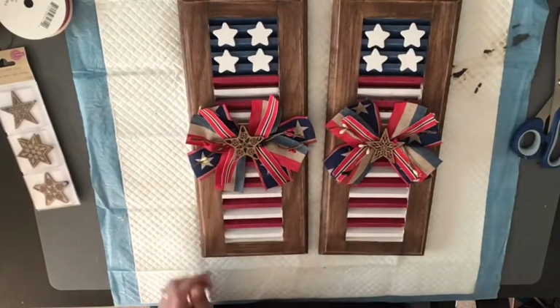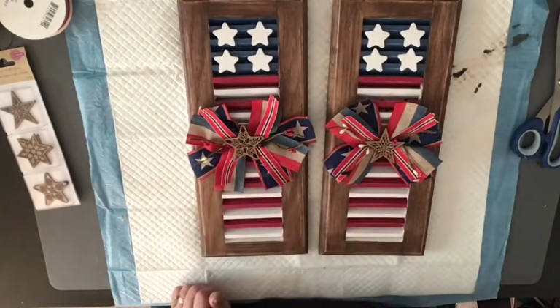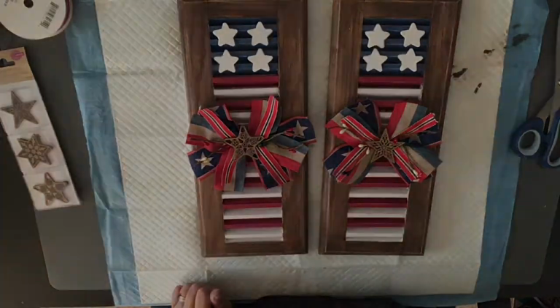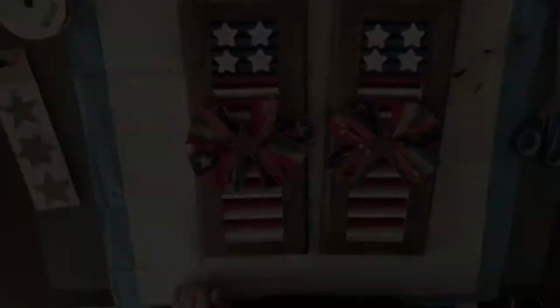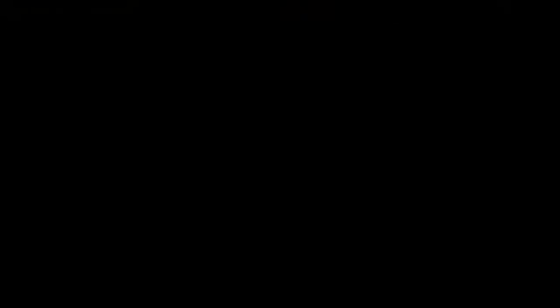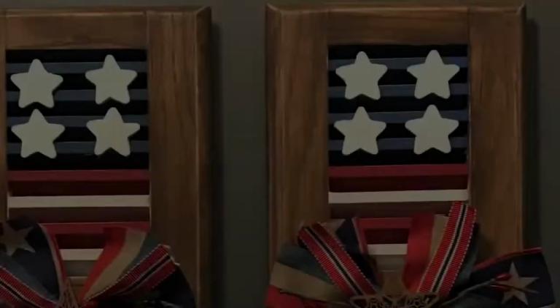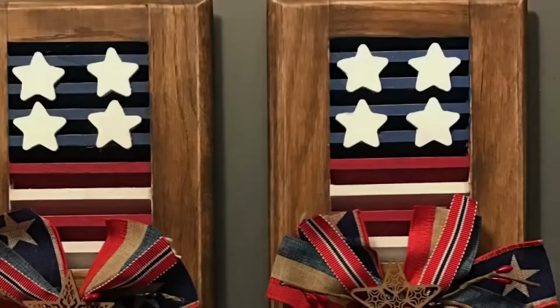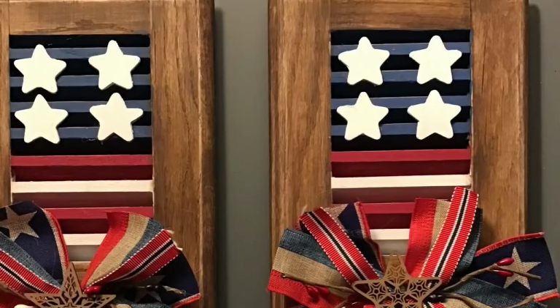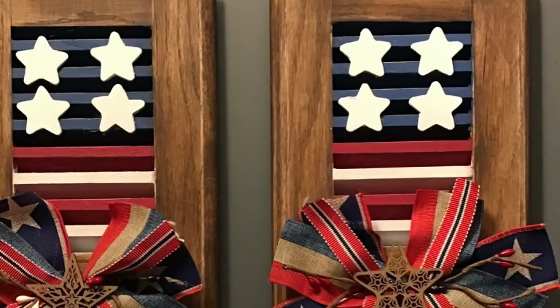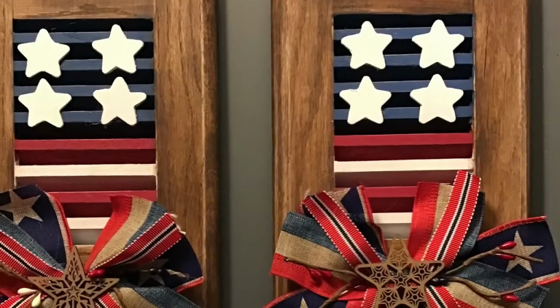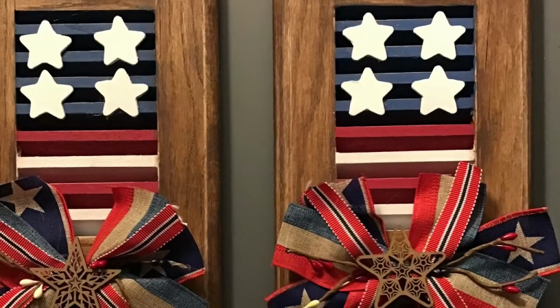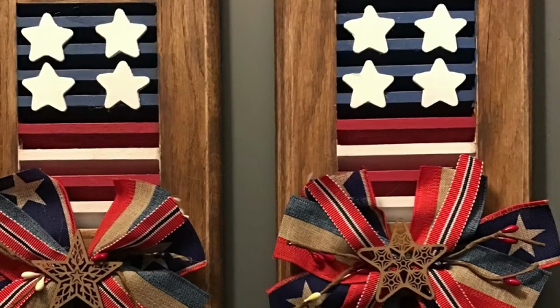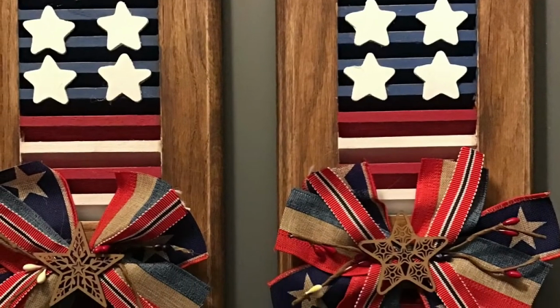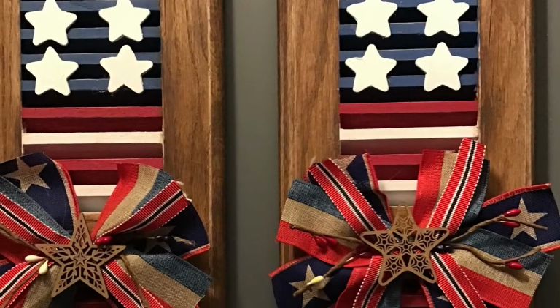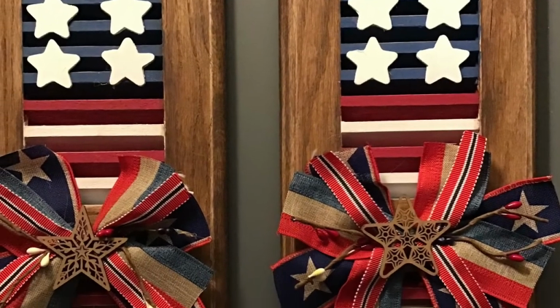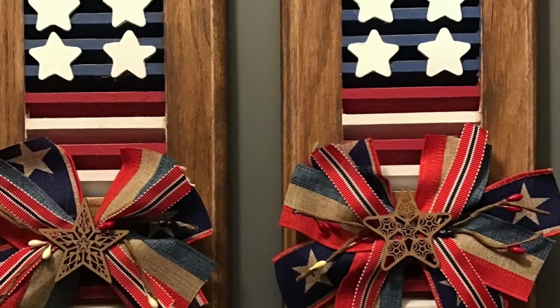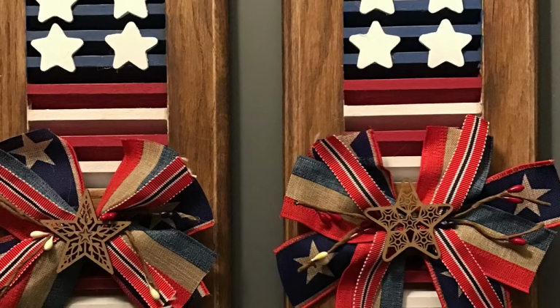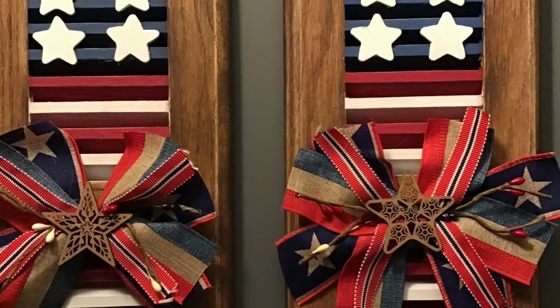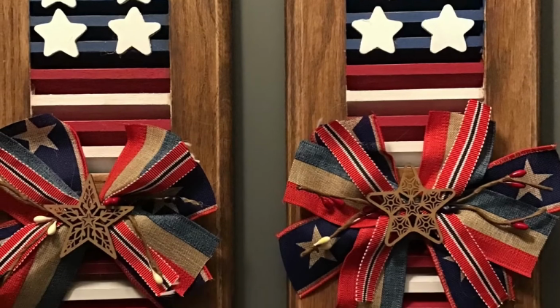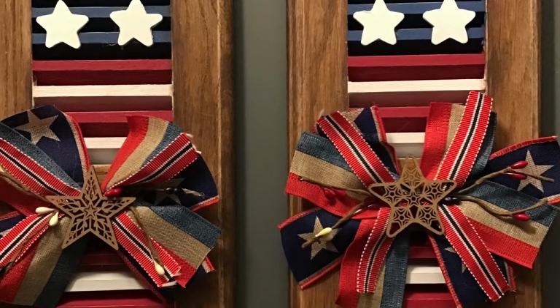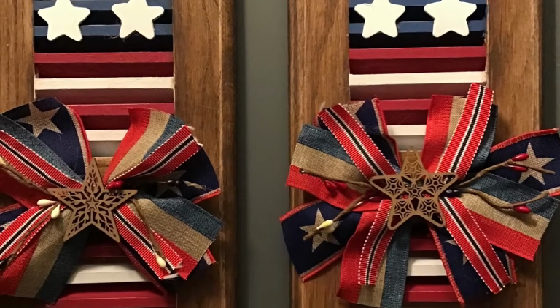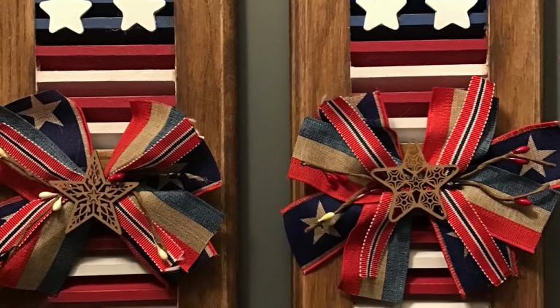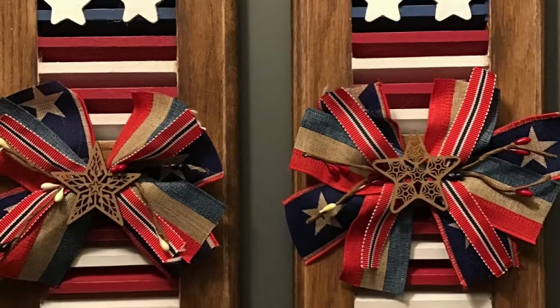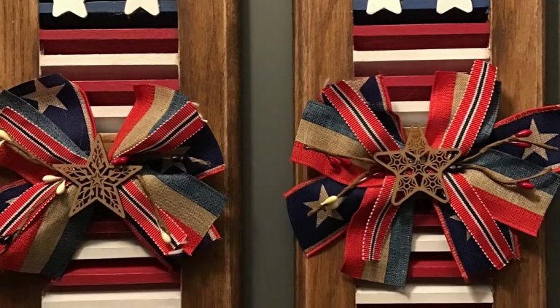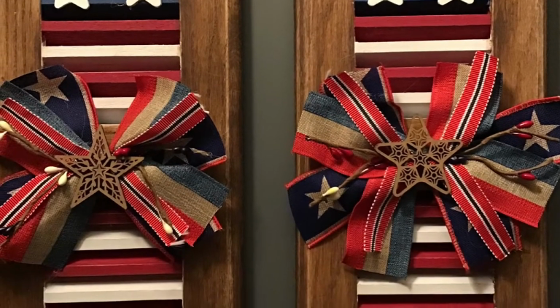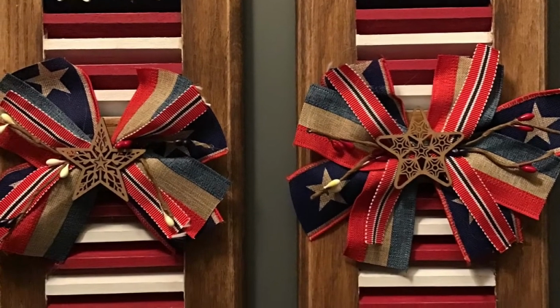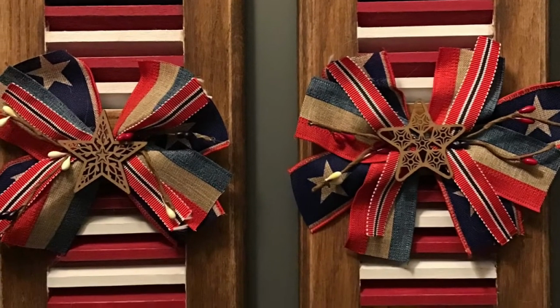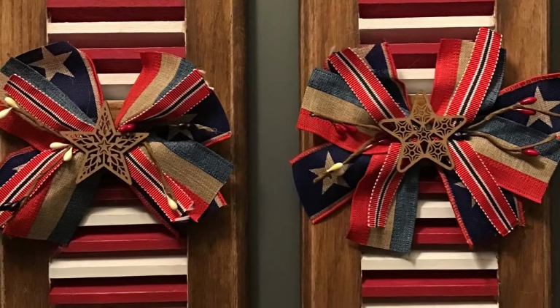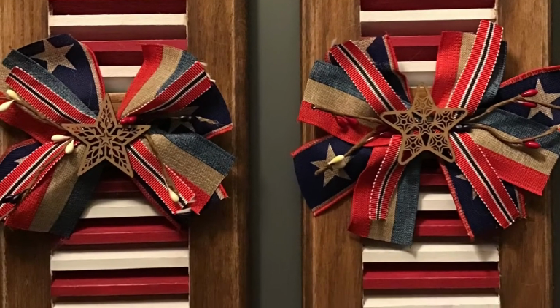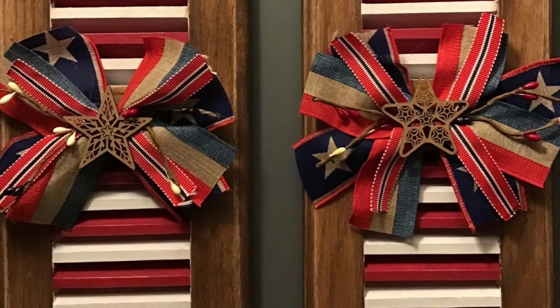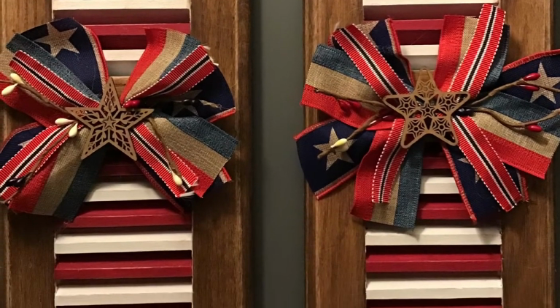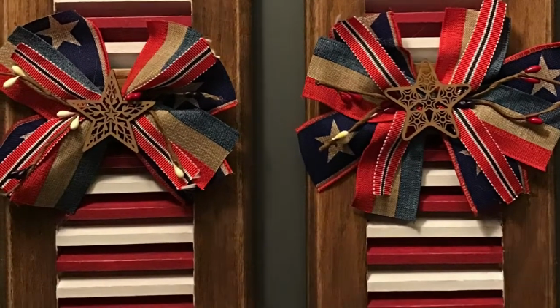Then I stuck down one of these little stars that were from the Dollar Tree as well. And that's it for this DIY, guys — super simple, and yet you would never know that these were vent covers. I hope you guys like it, and definitely check out Monarch Mom DIY — I will have her link down below.